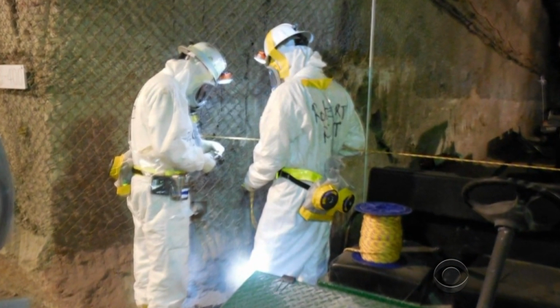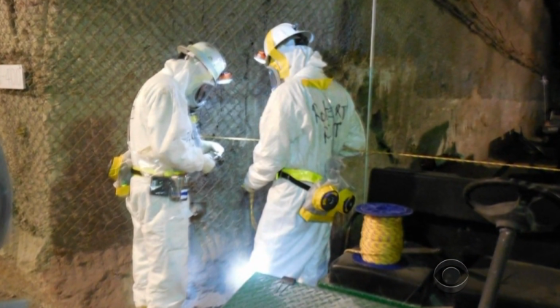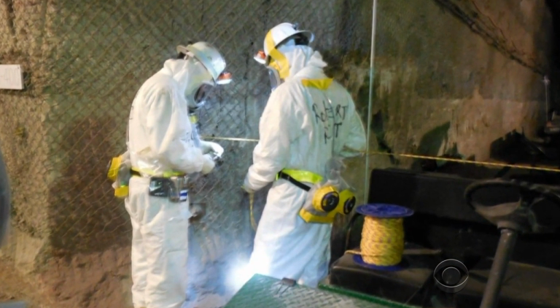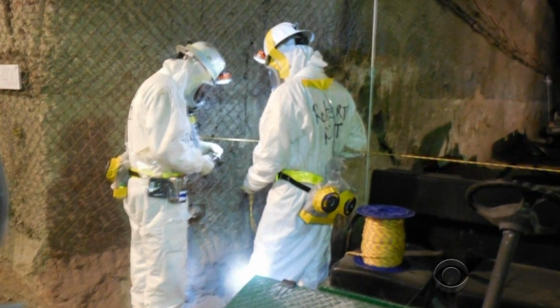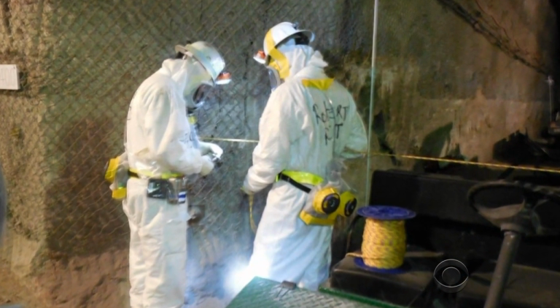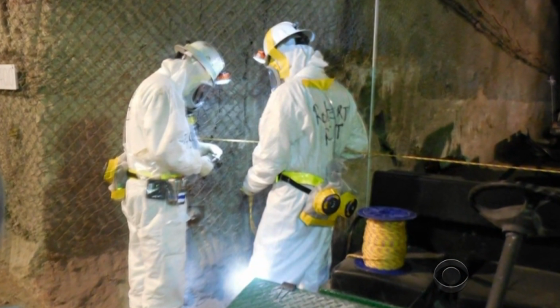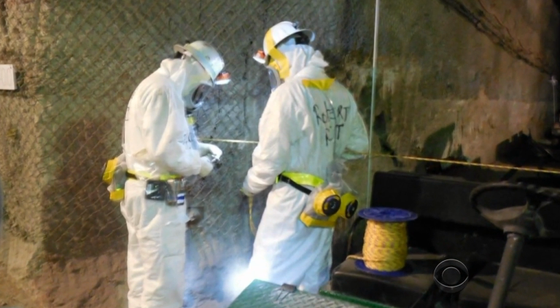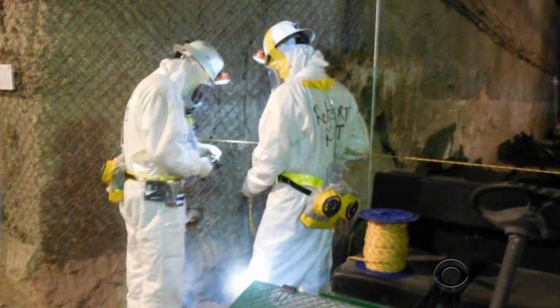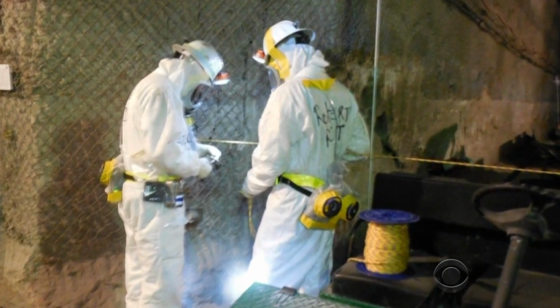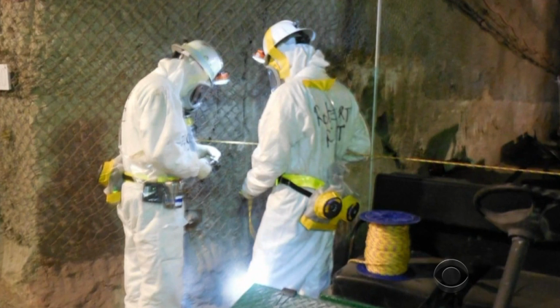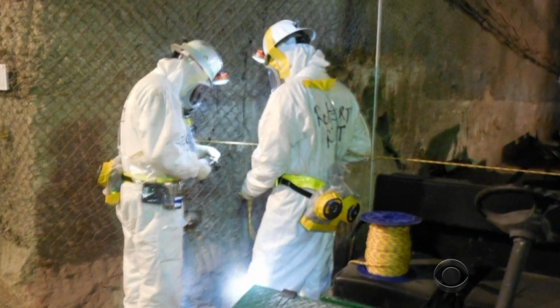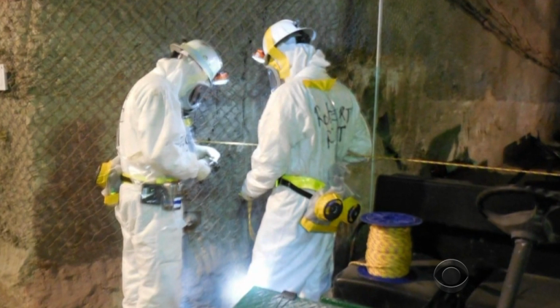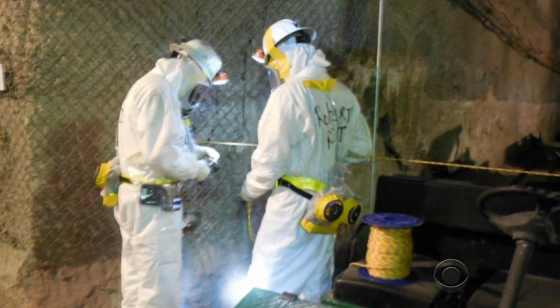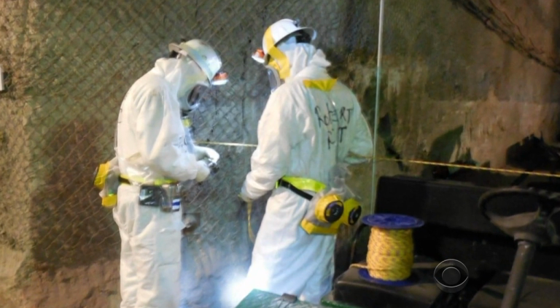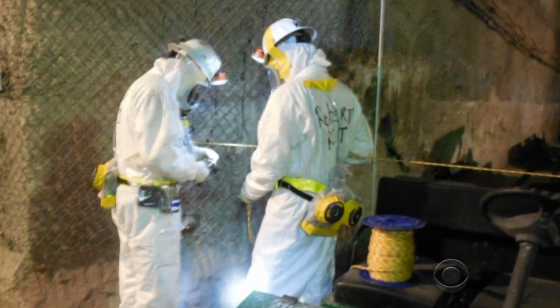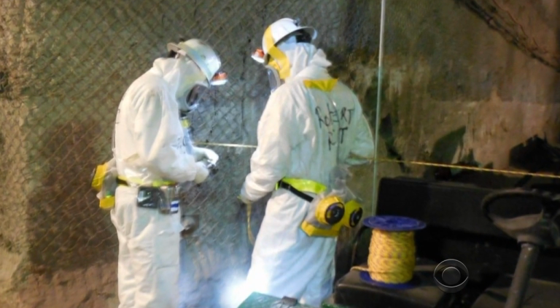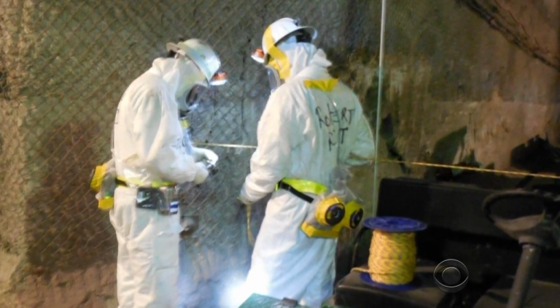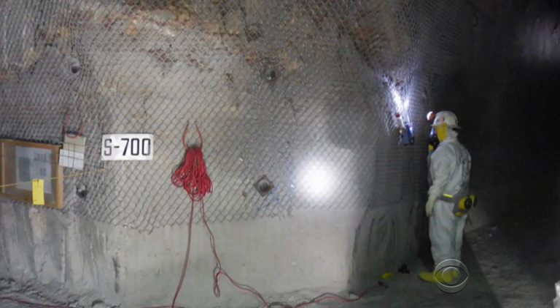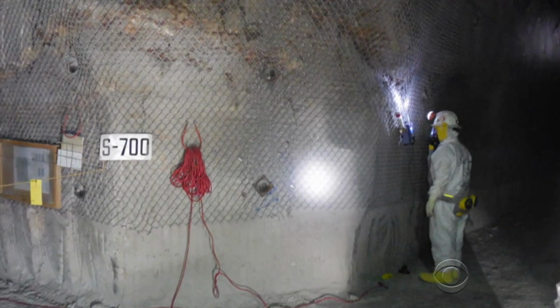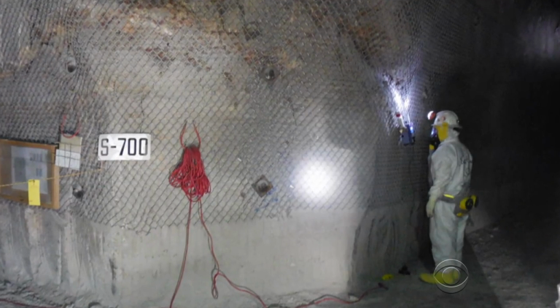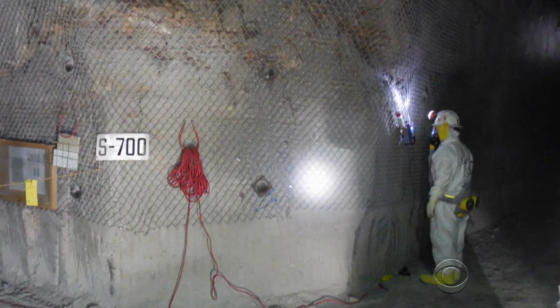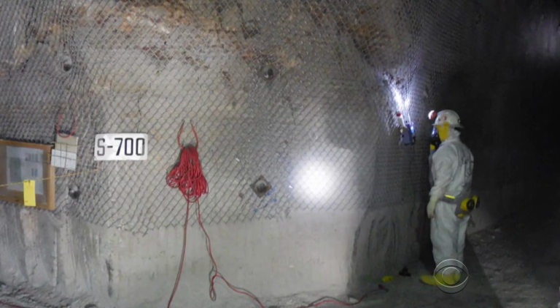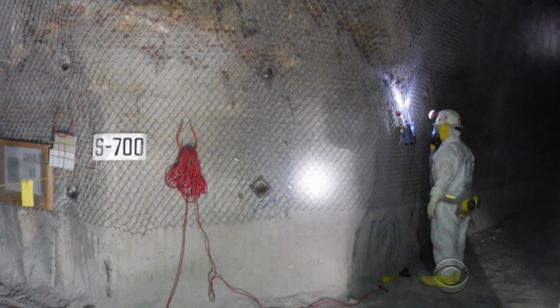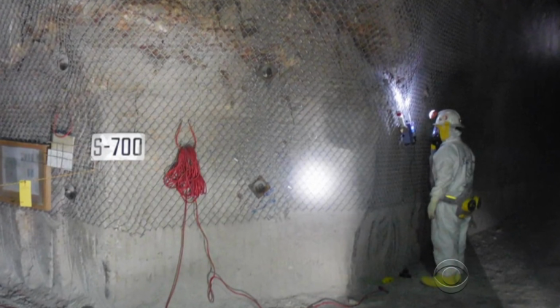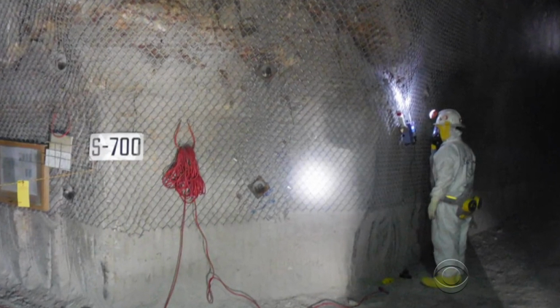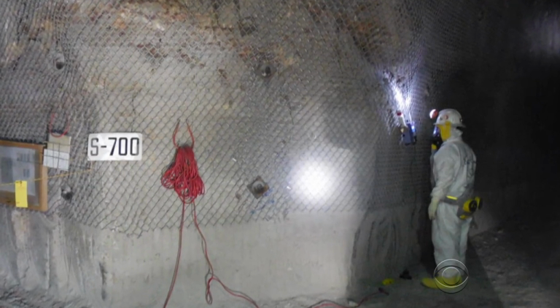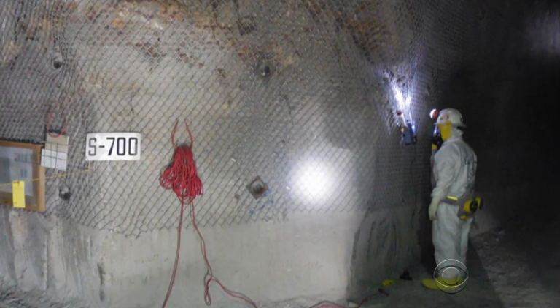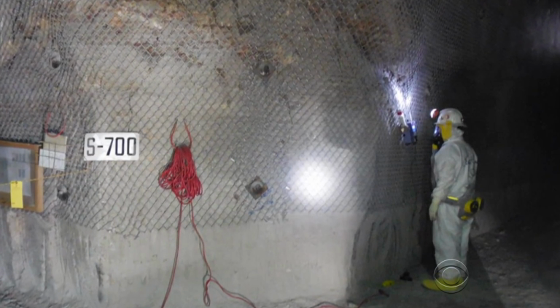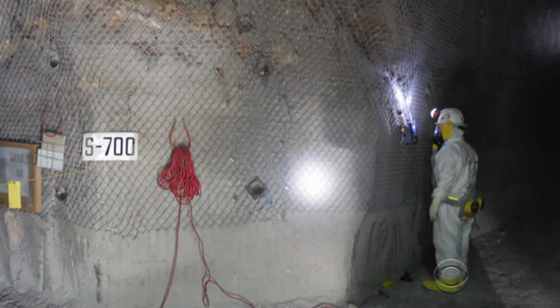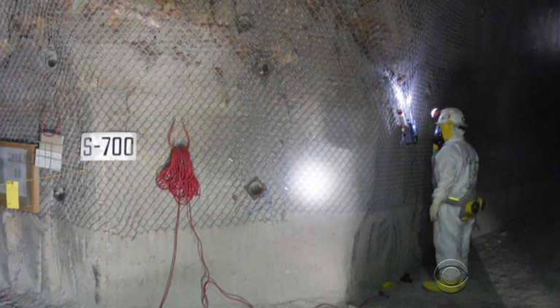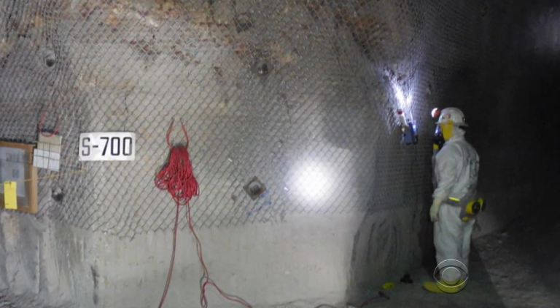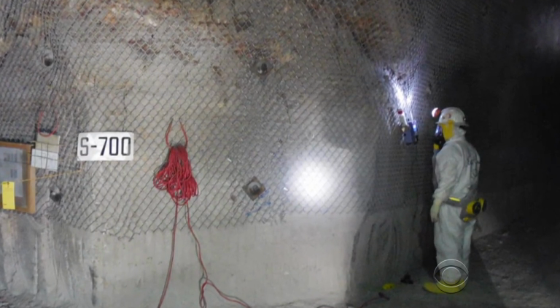Ten hours passed before workers were alerted. Twenty-one were exposed to radiation.